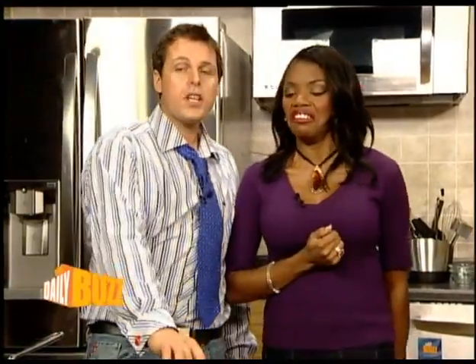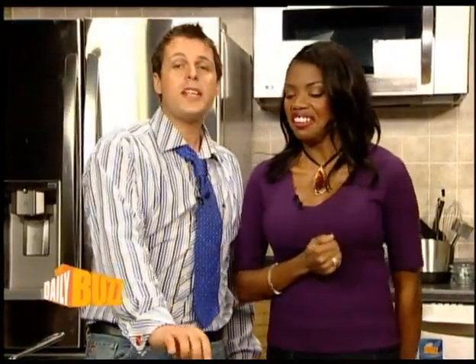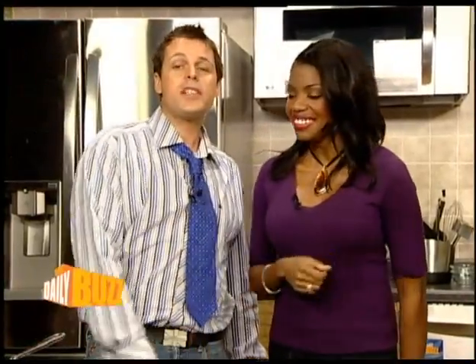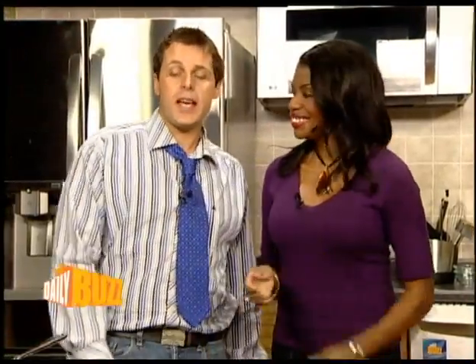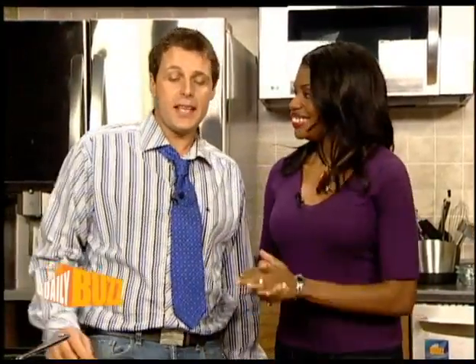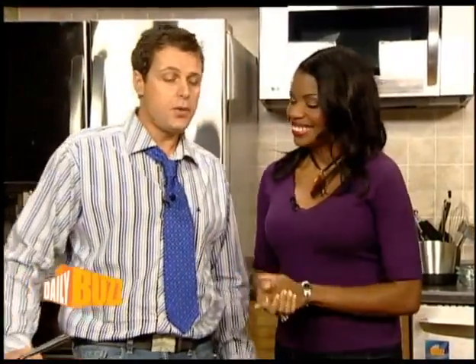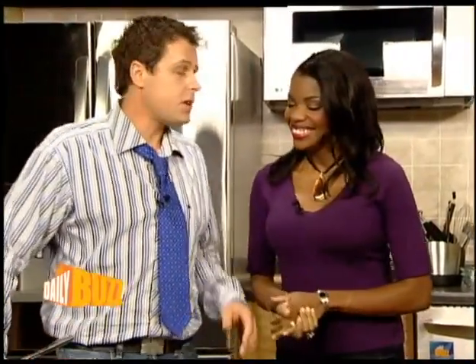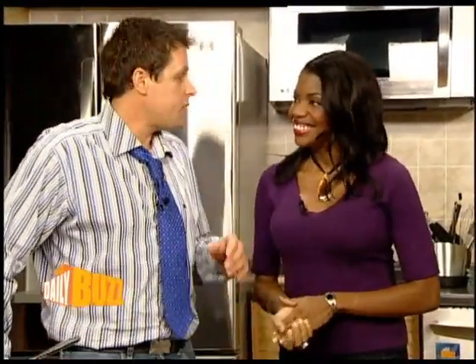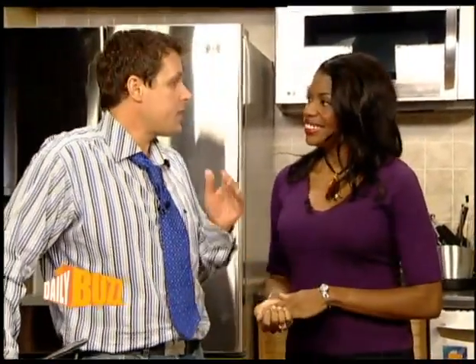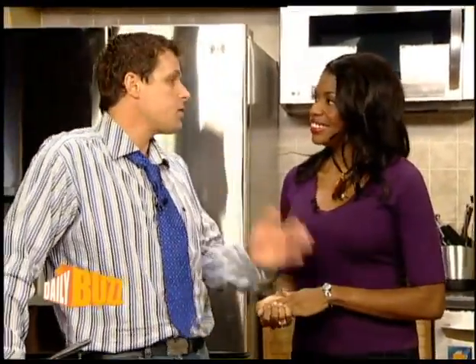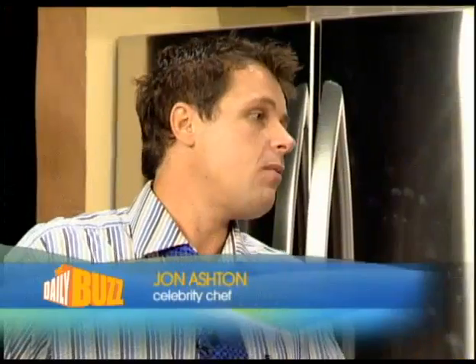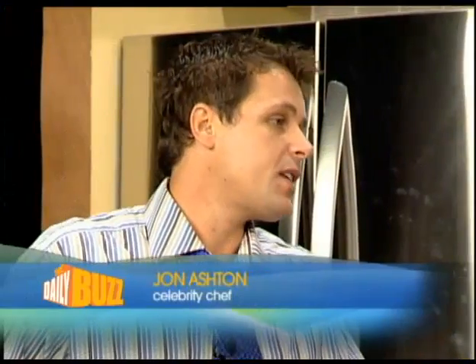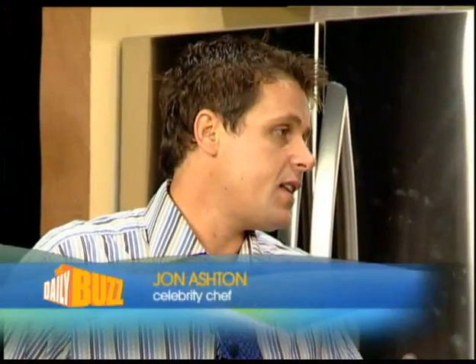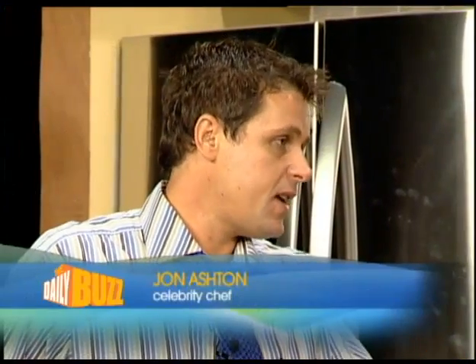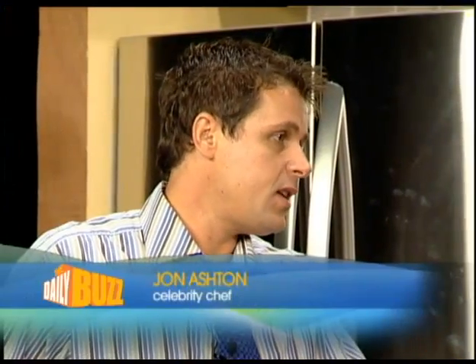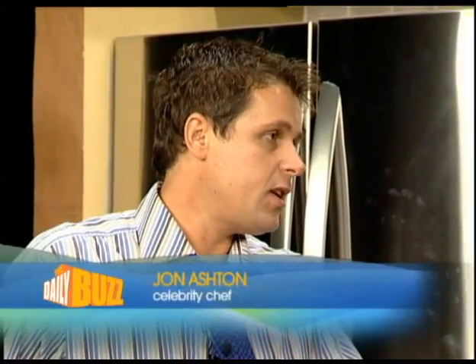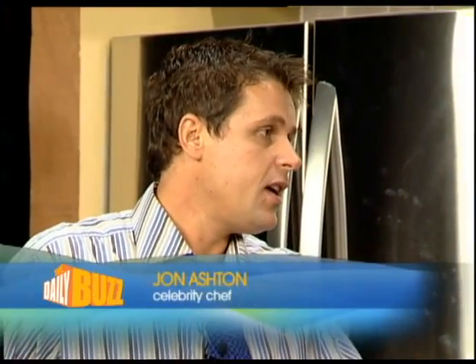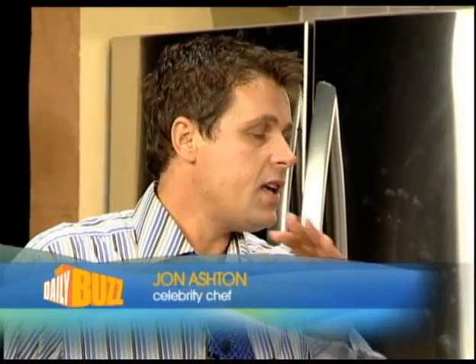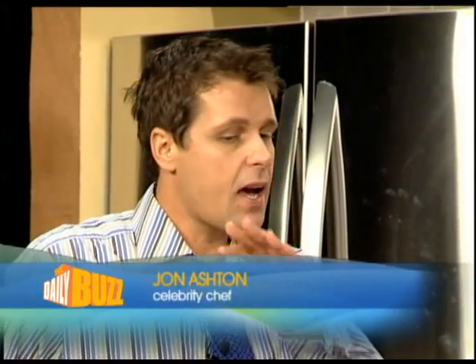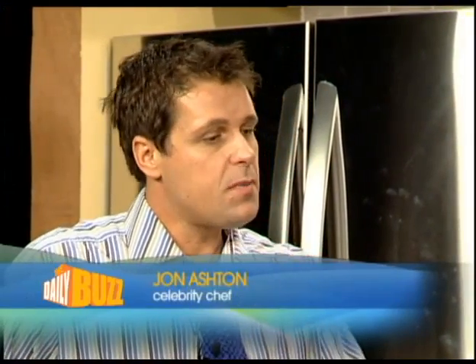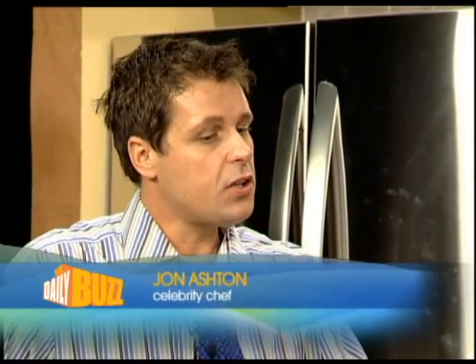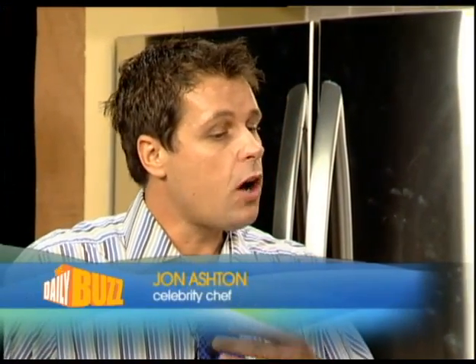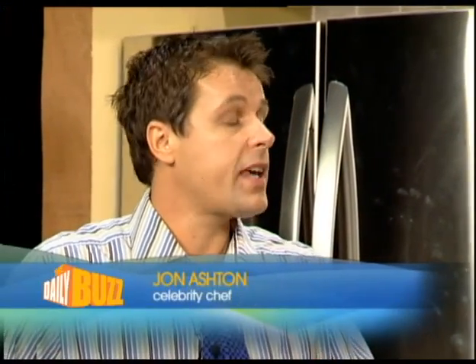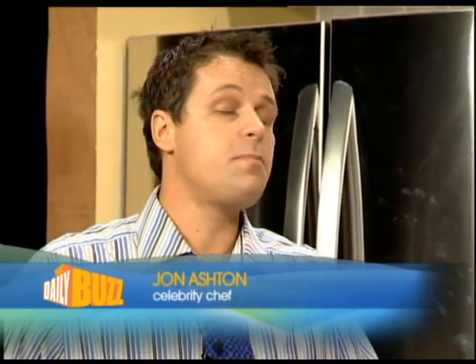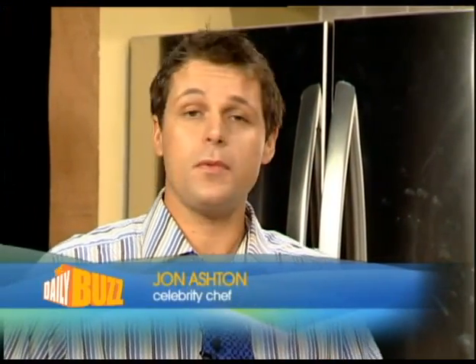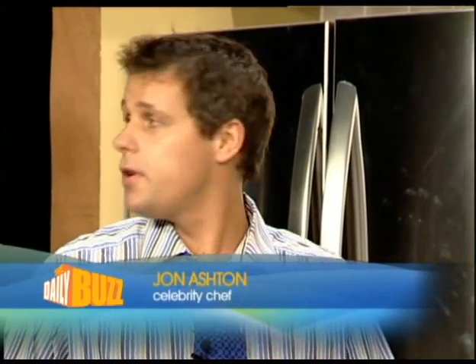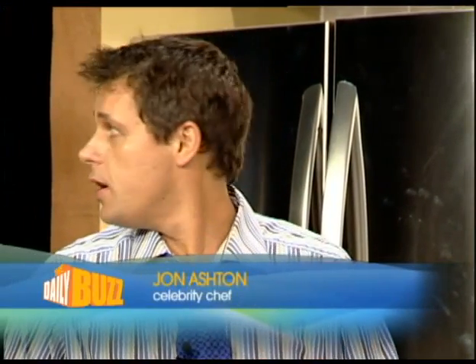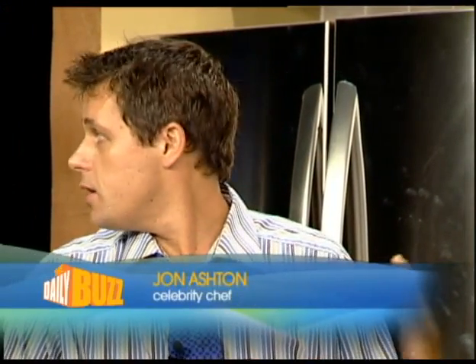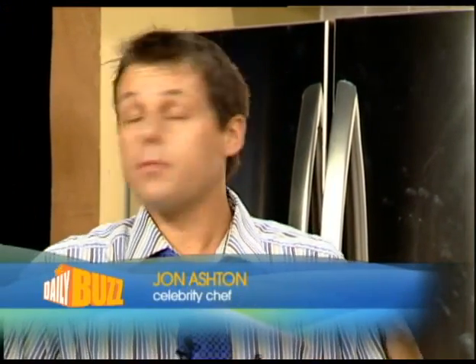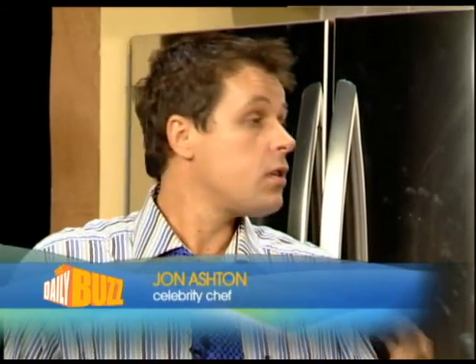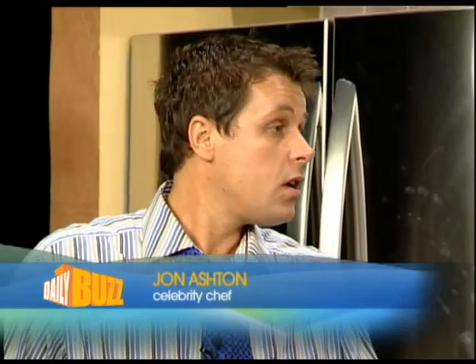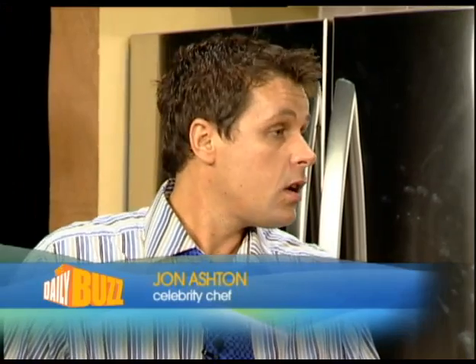One of the common emails we get at dailybuzz.tv — people go to our website and send me an email — is how to make an uncomplicated meal. Dailybuzznow.com.